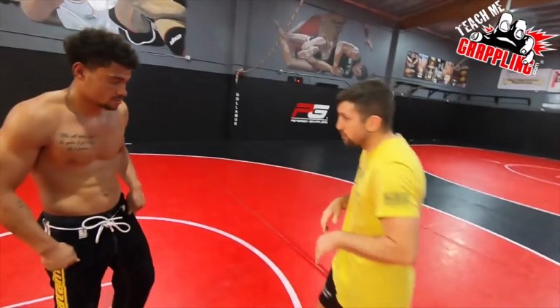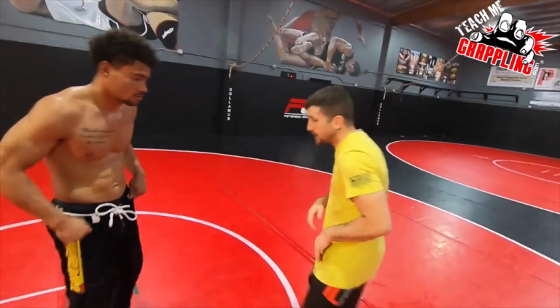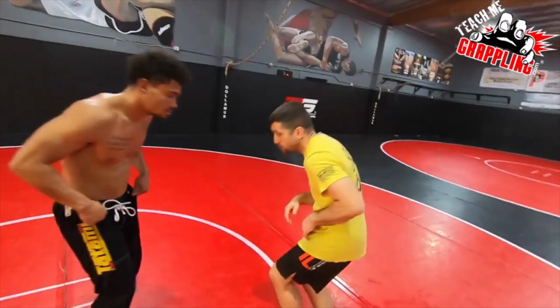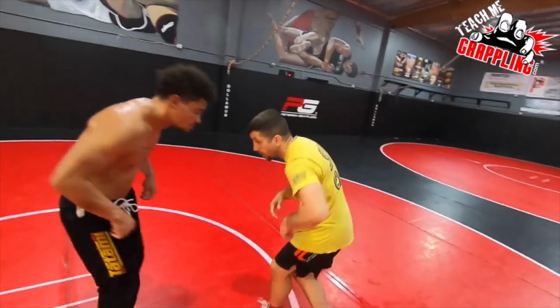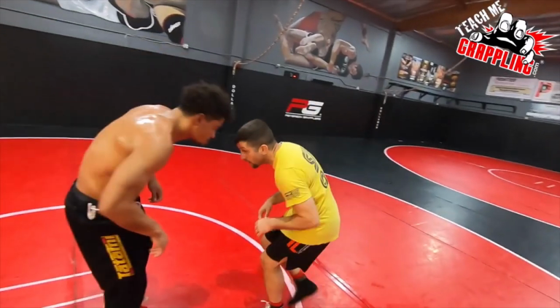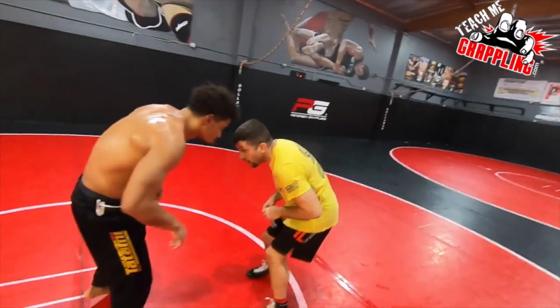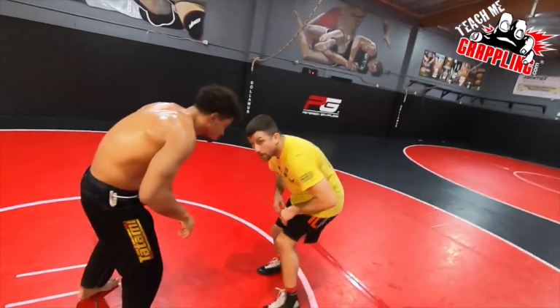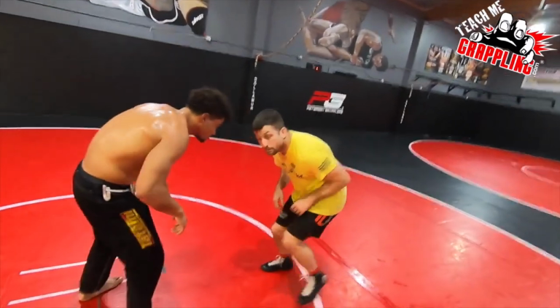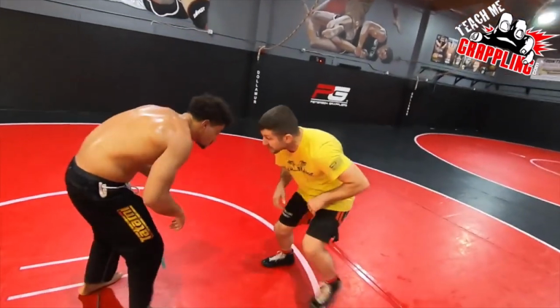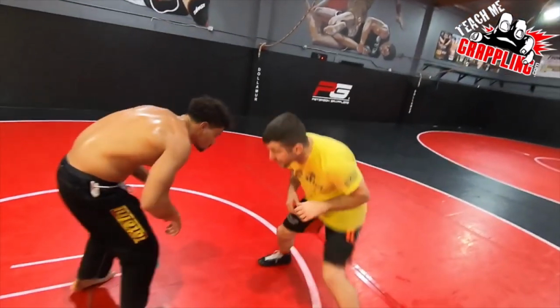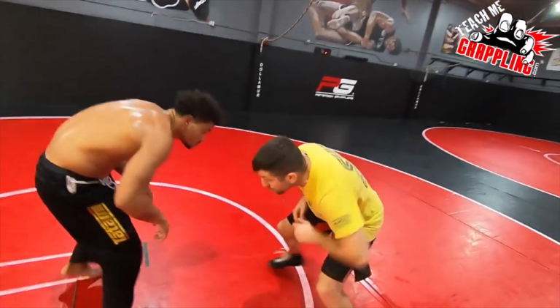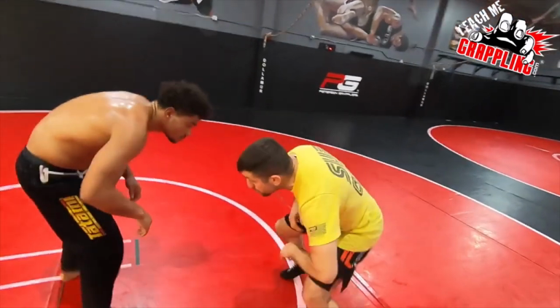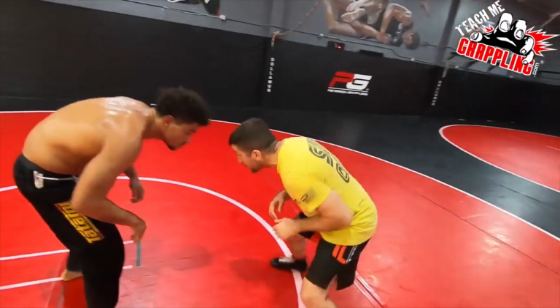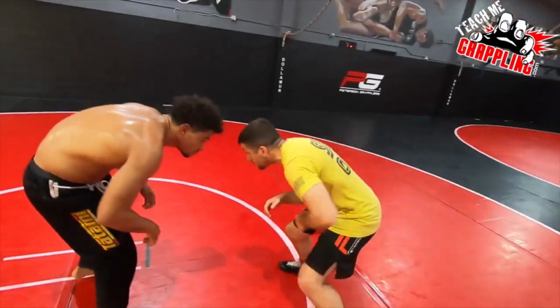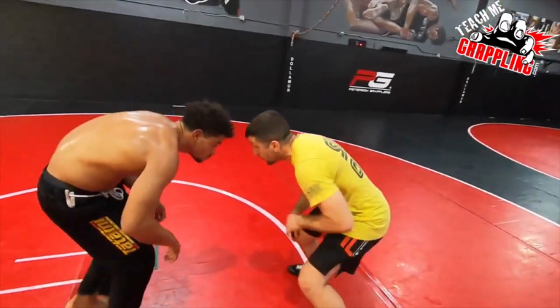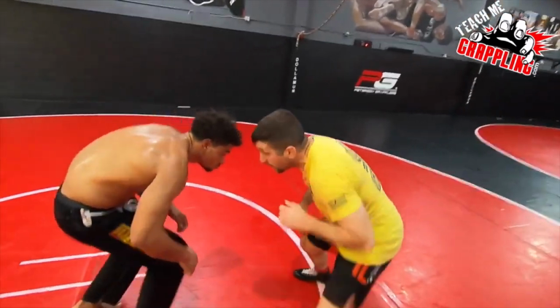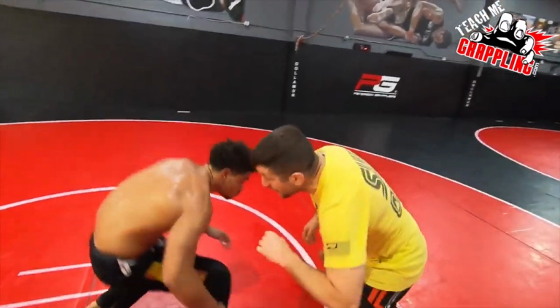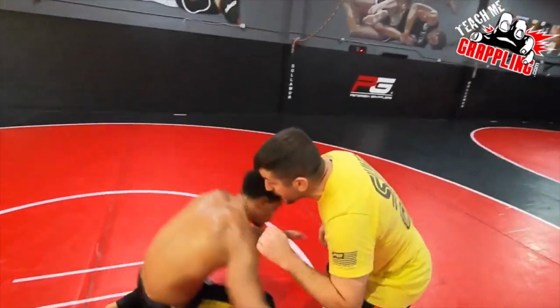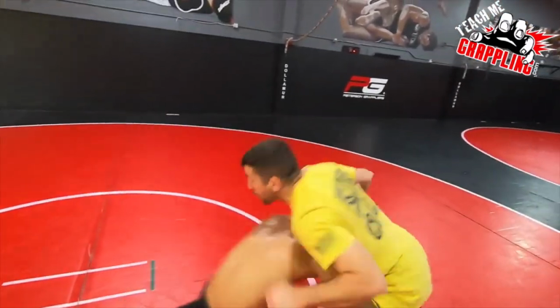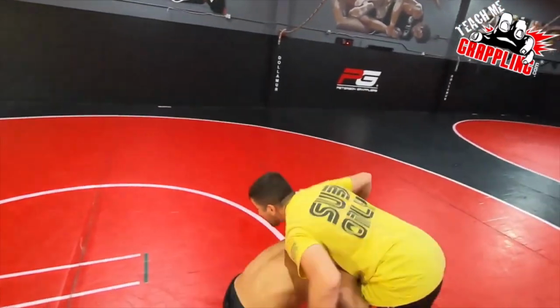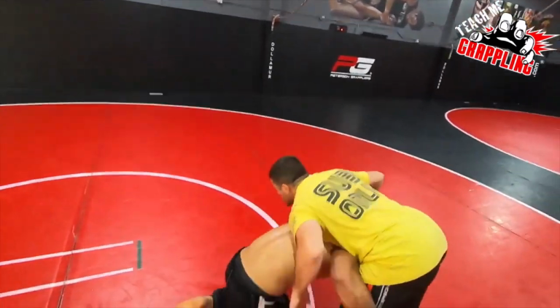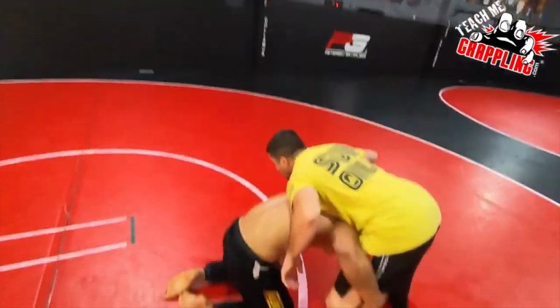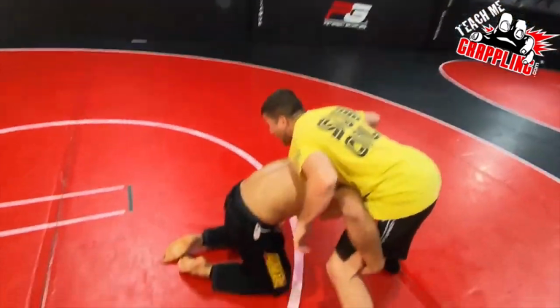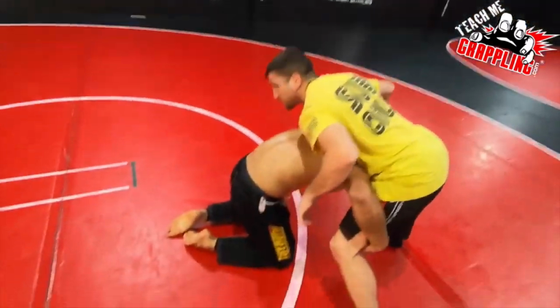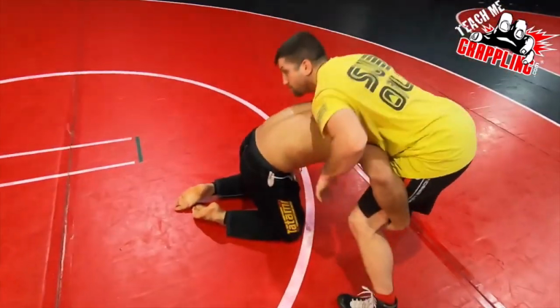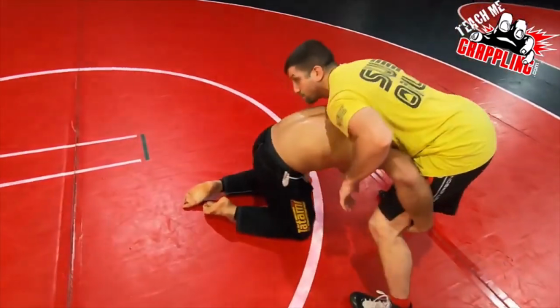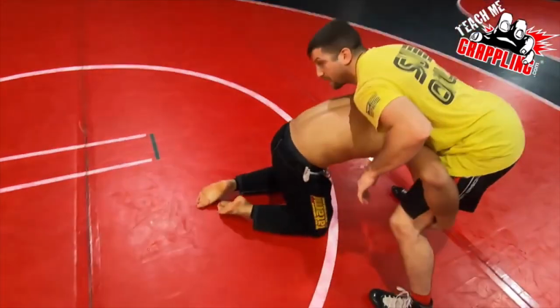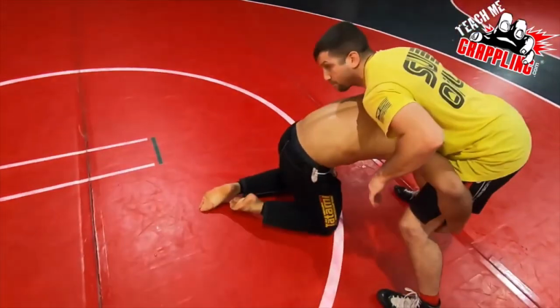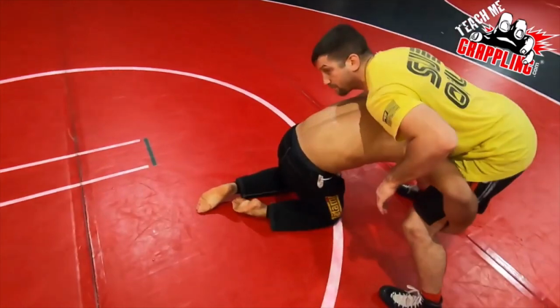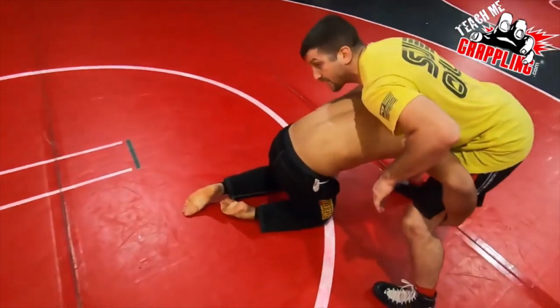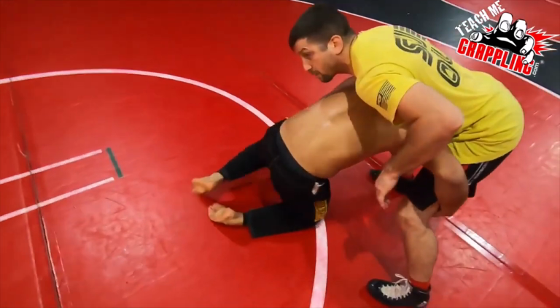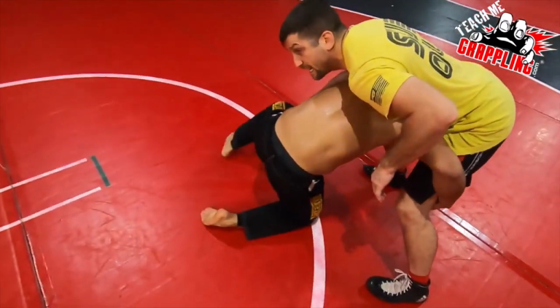He goes, takes a shot. I'm in my stance, I'm moving. And he got — boom! I just plump down on him.